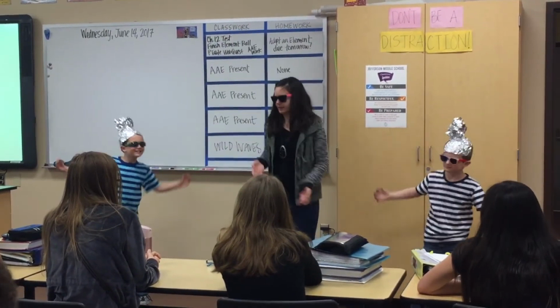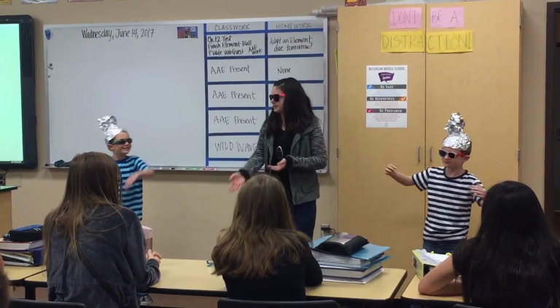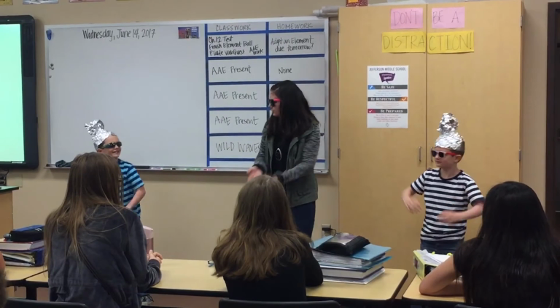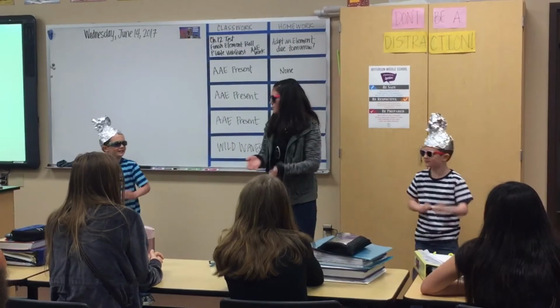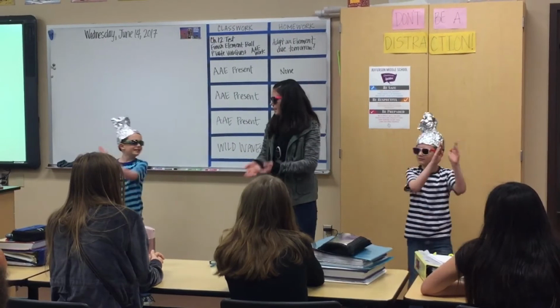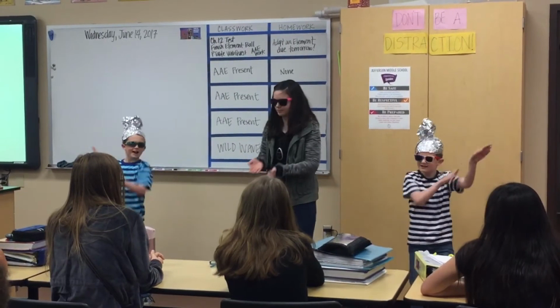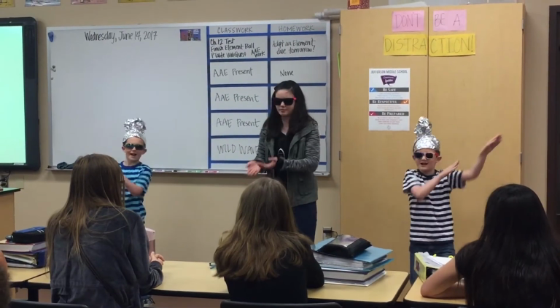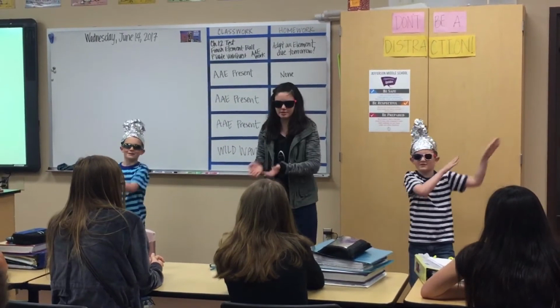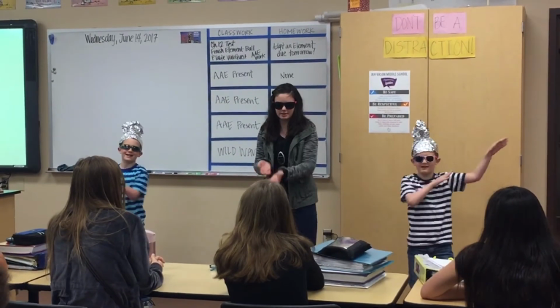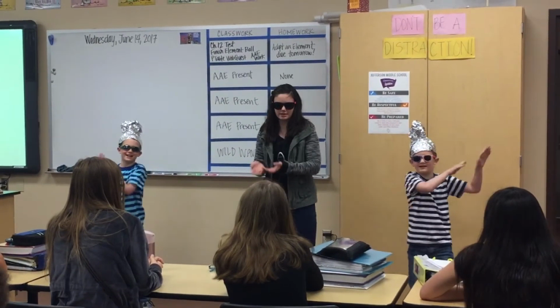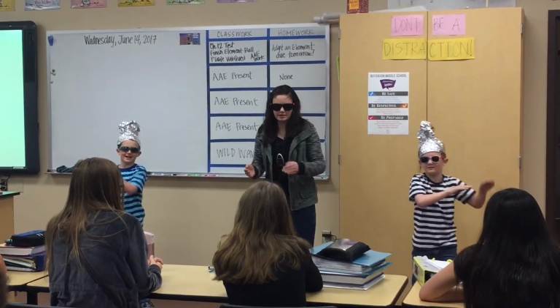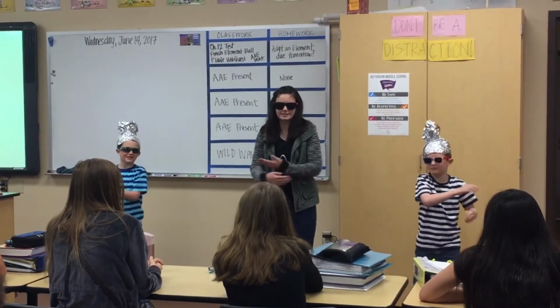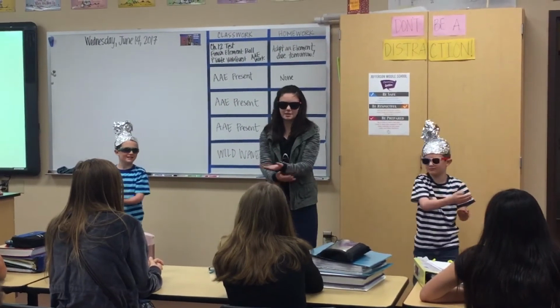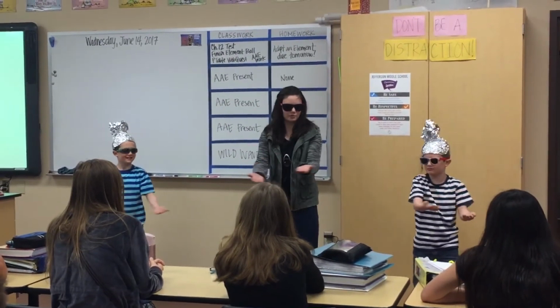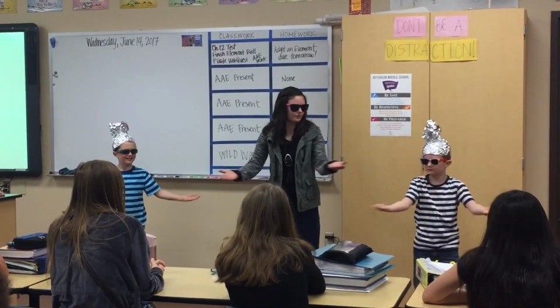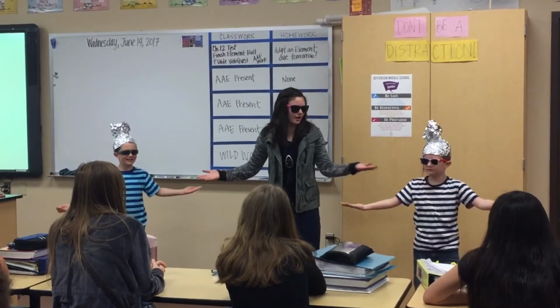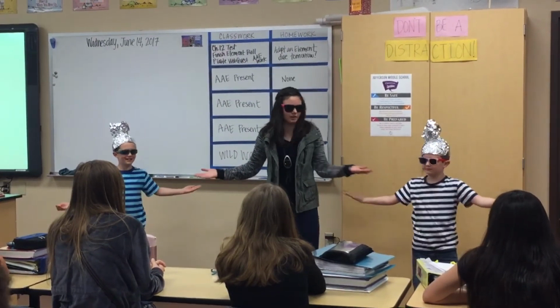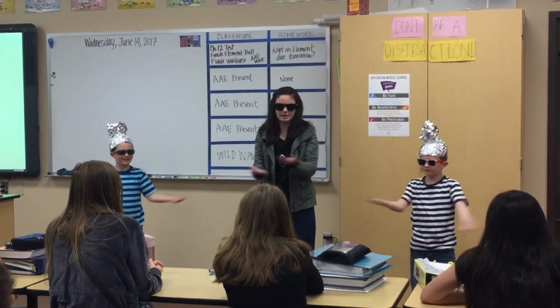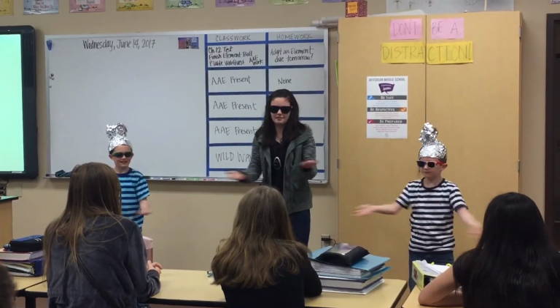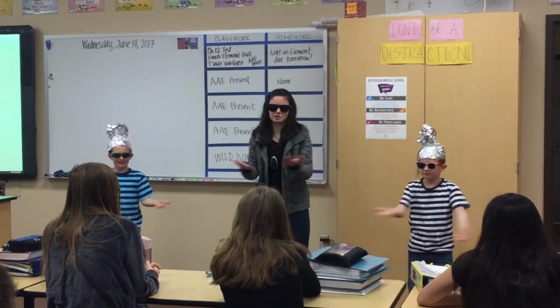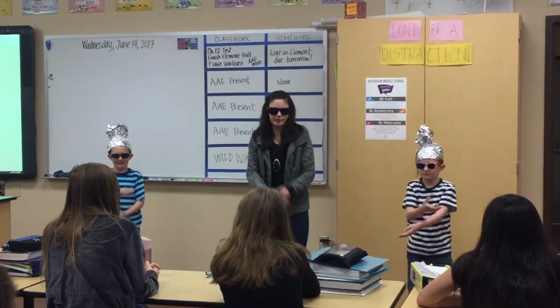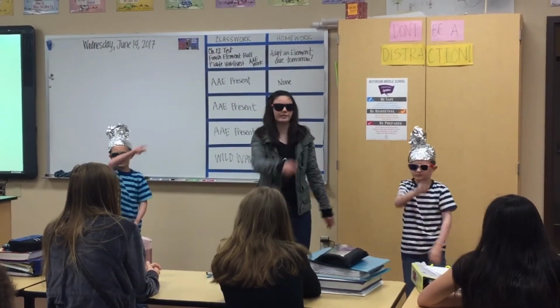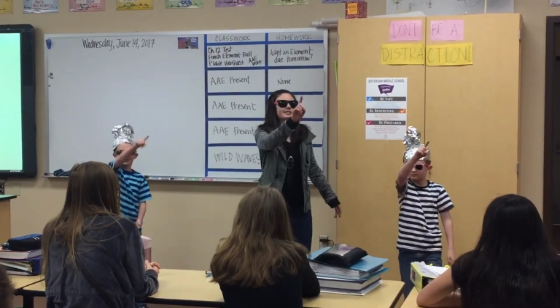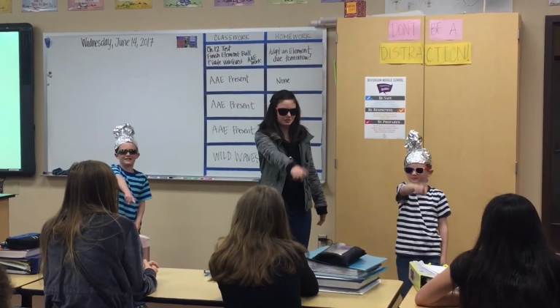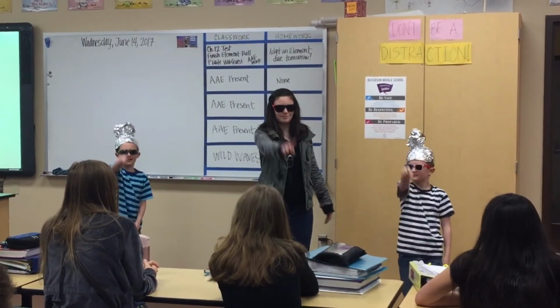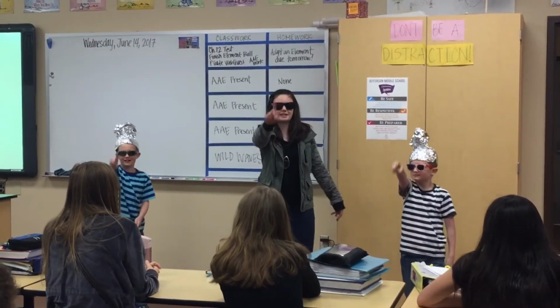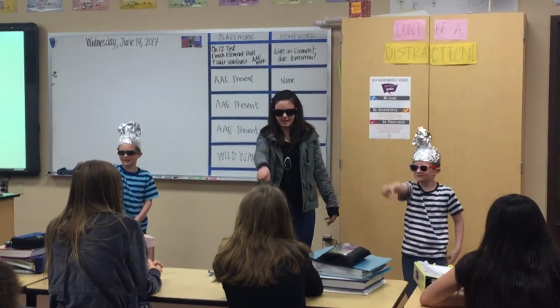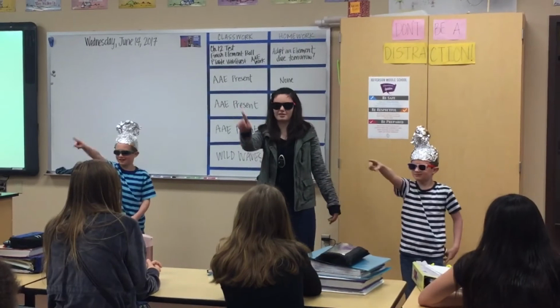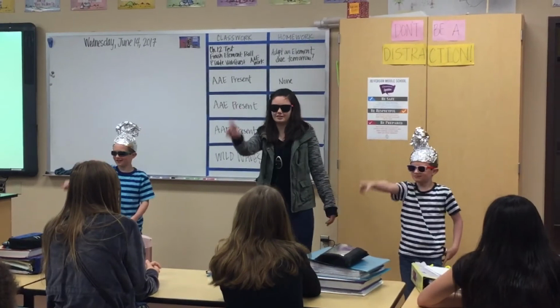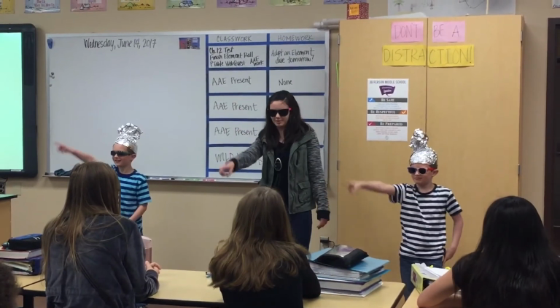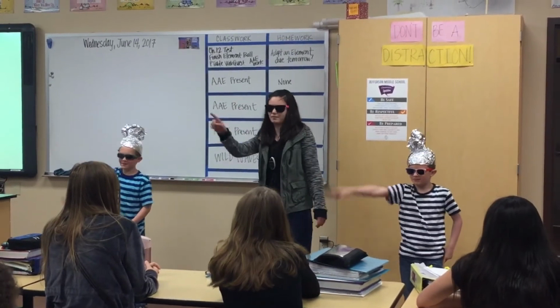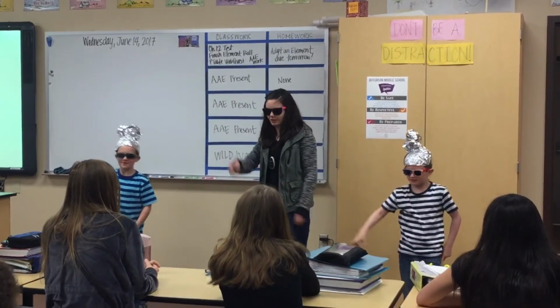It's aluminum. This element will live forever, never spoiled, cause you can make a can or aluminum foil.